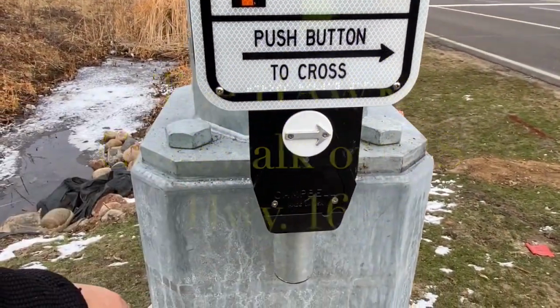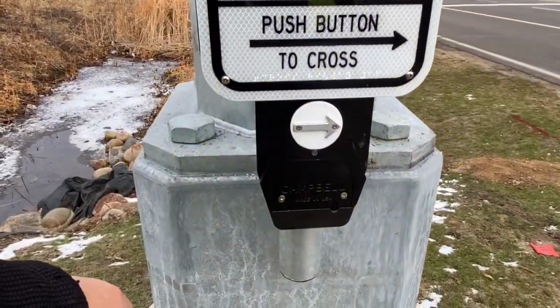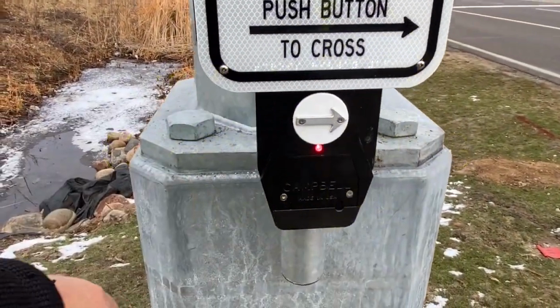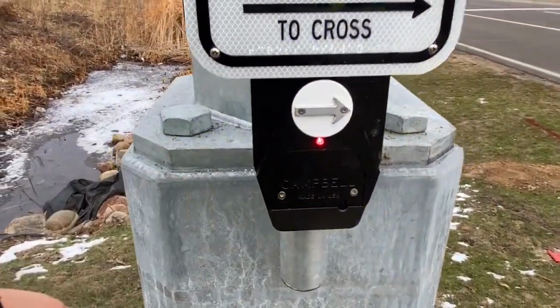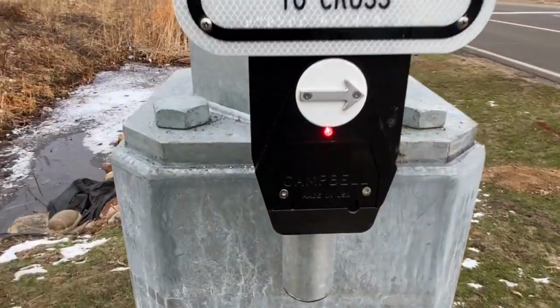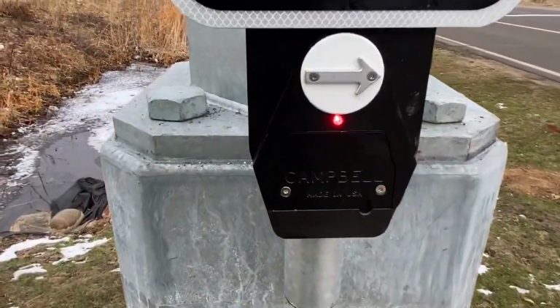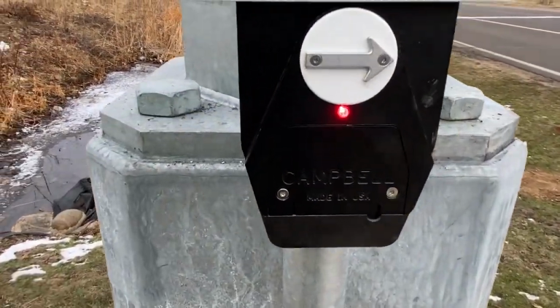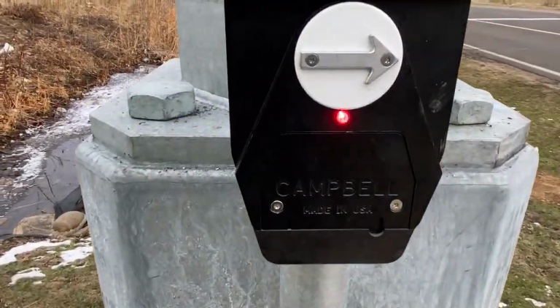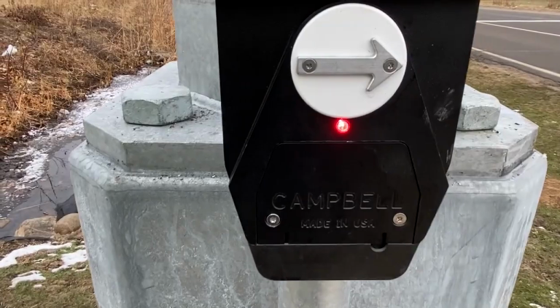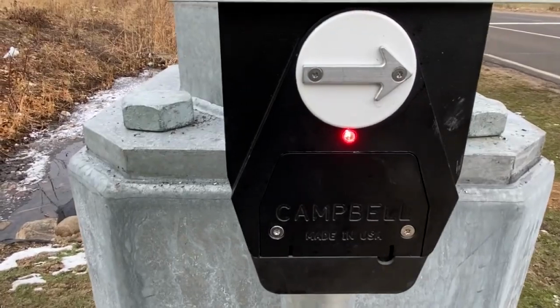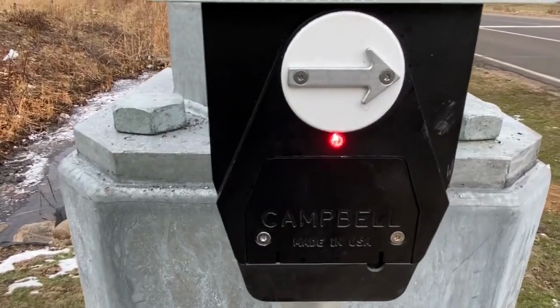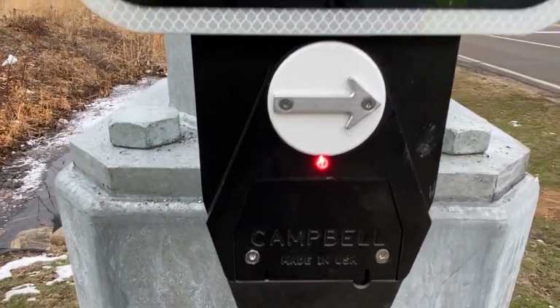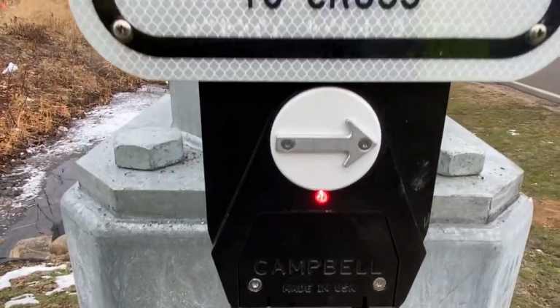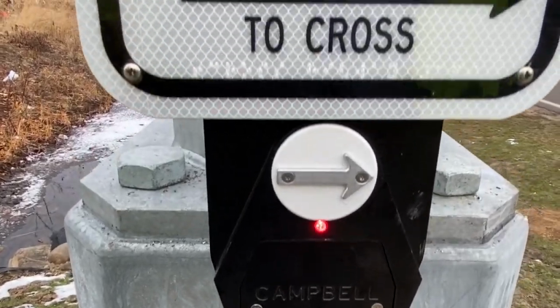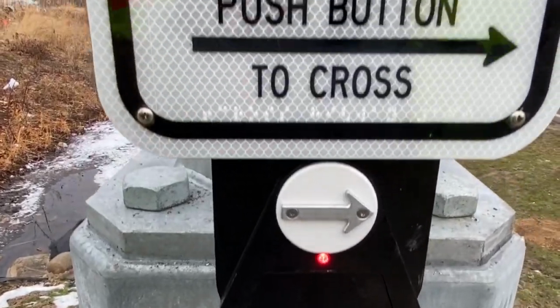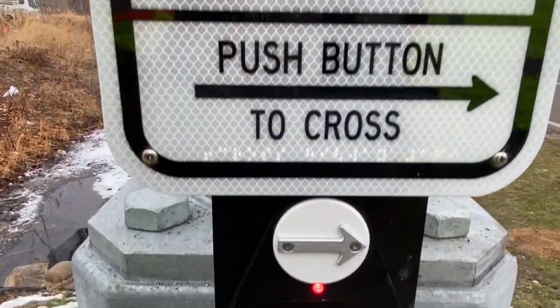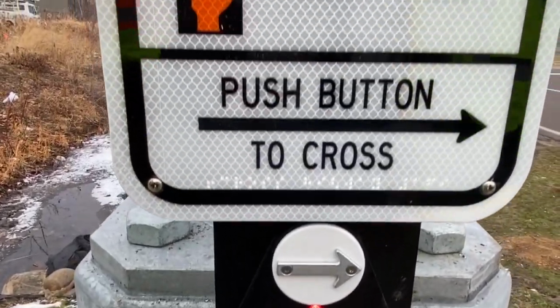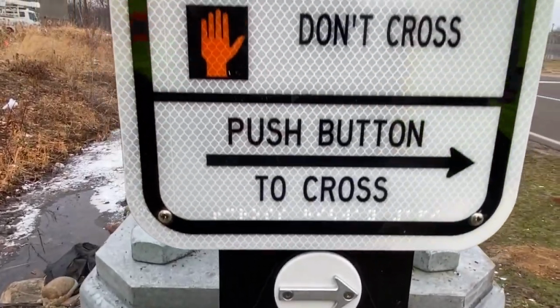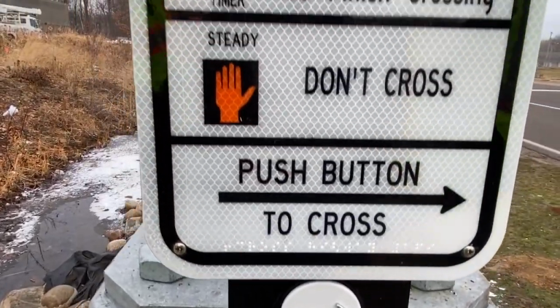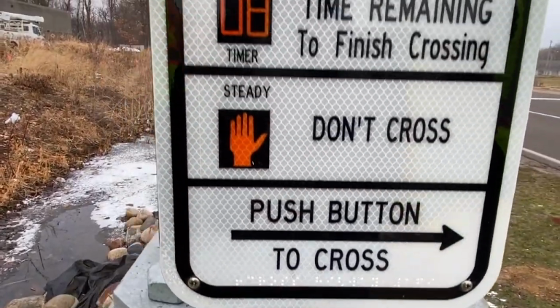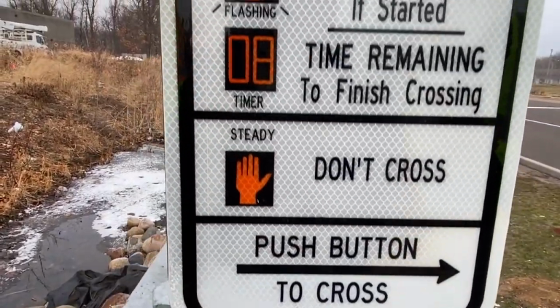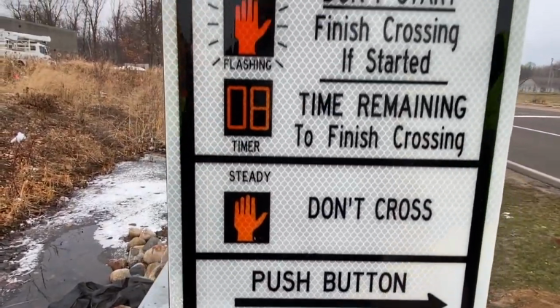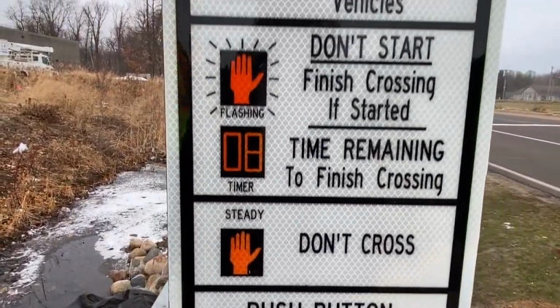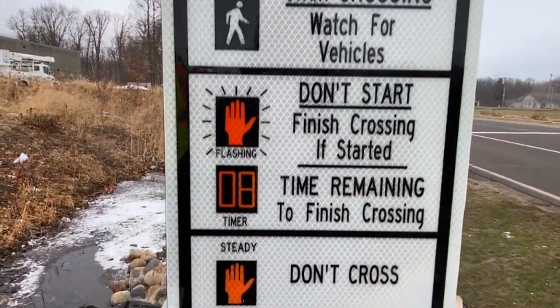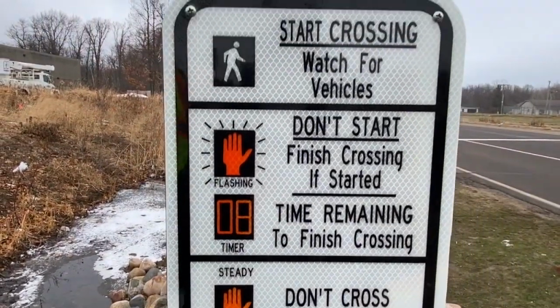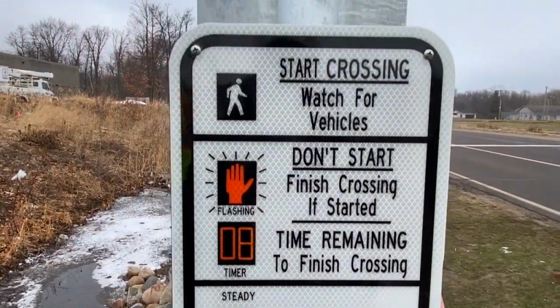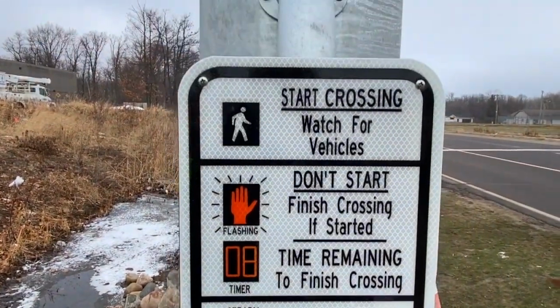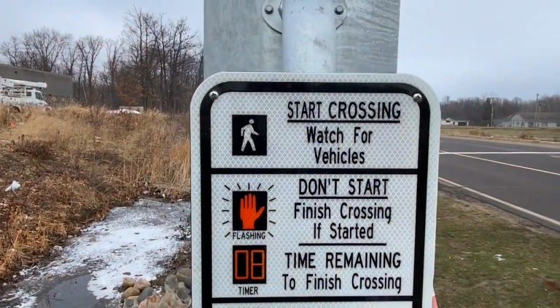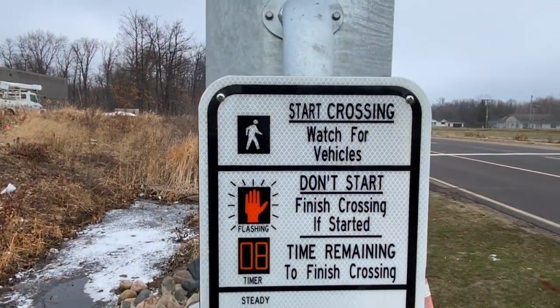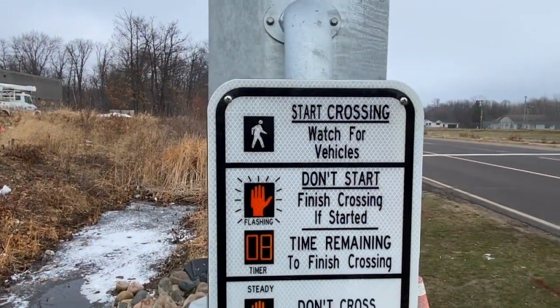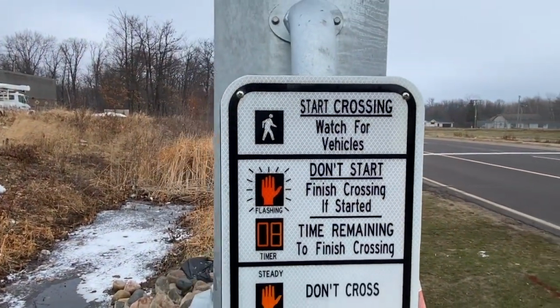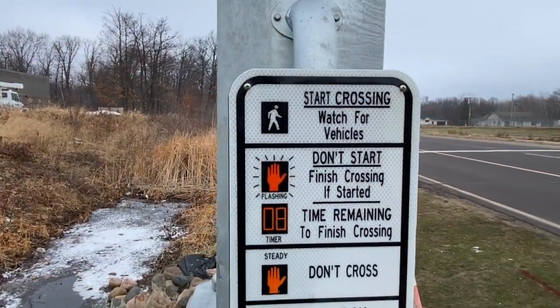Highway 169, walk sign is on to cross. Highway 169, walk sign is.